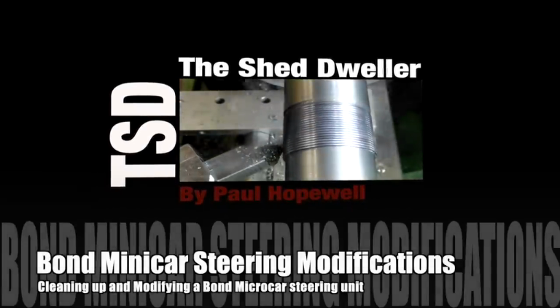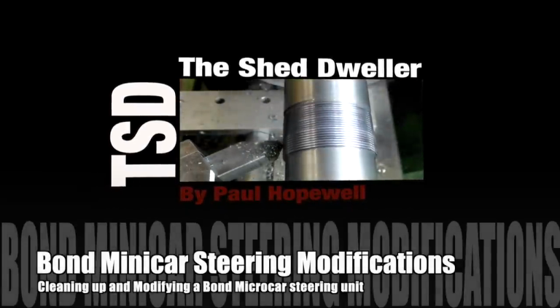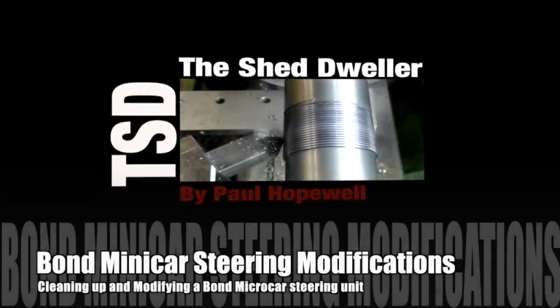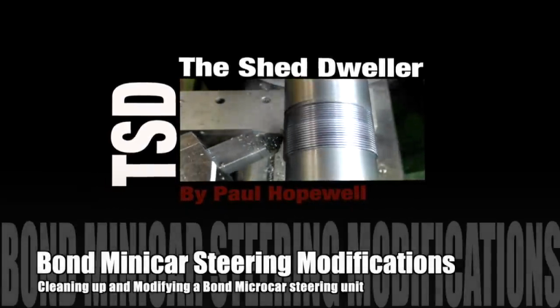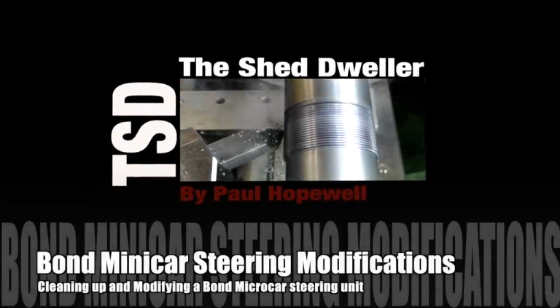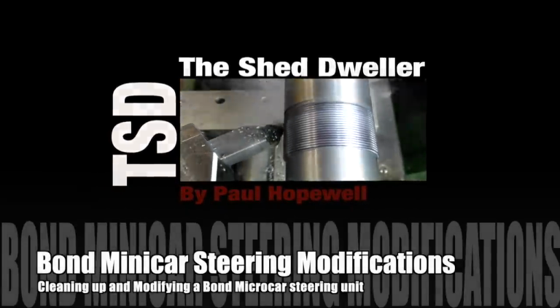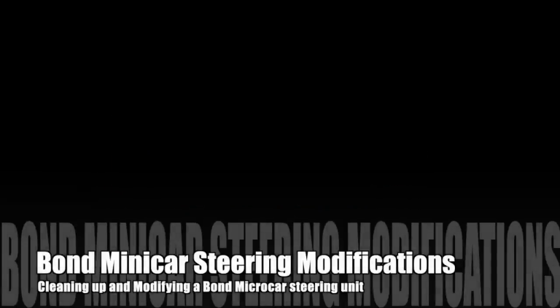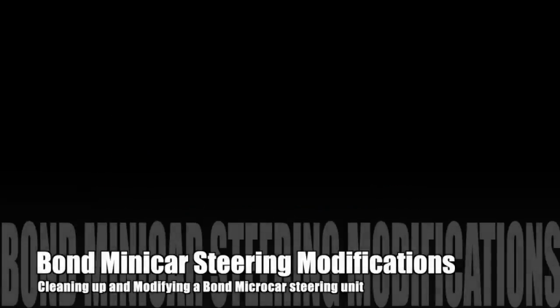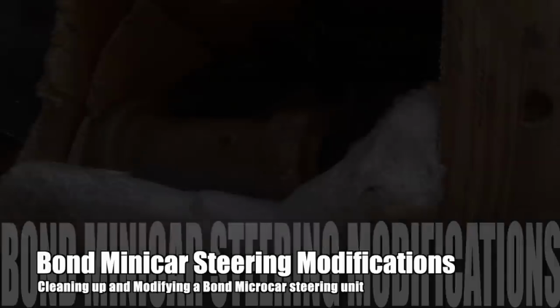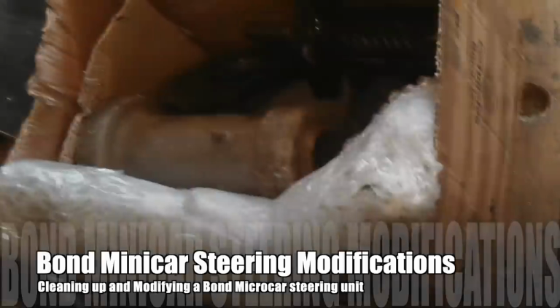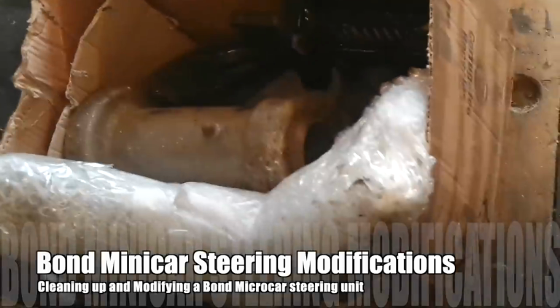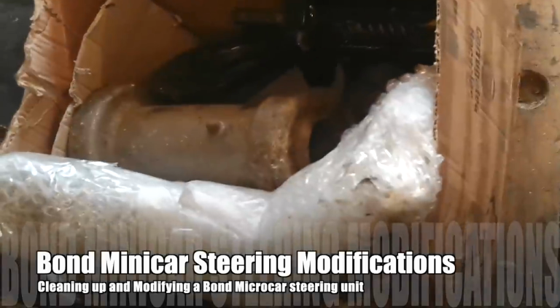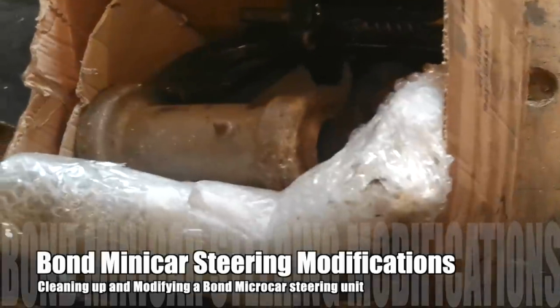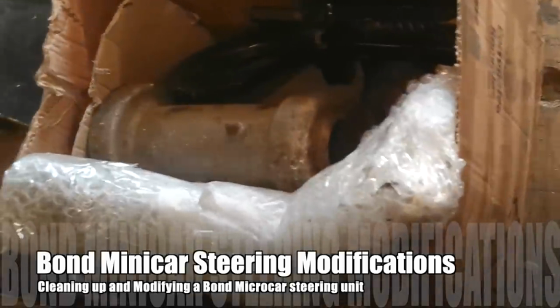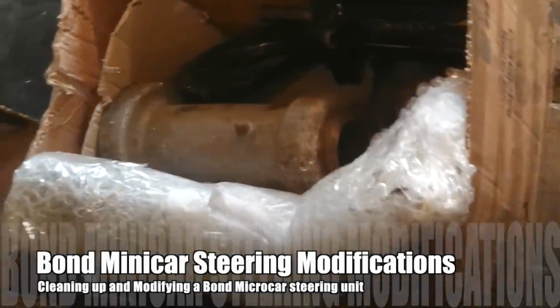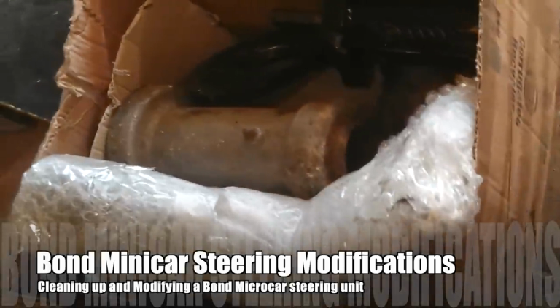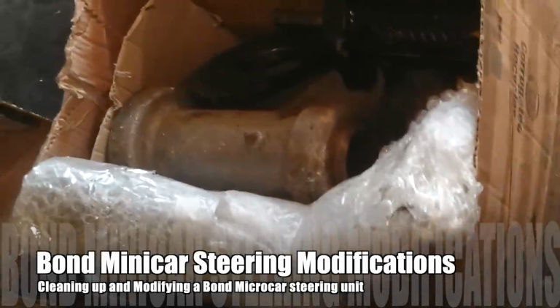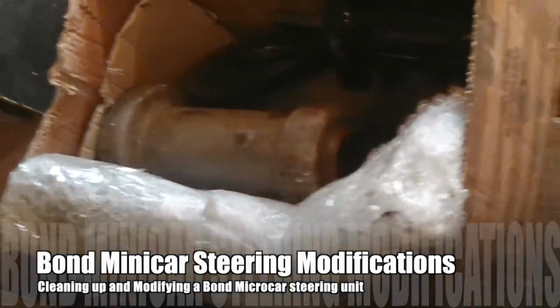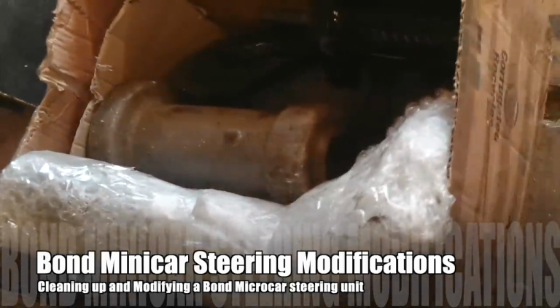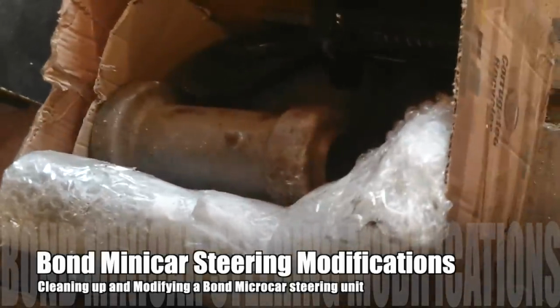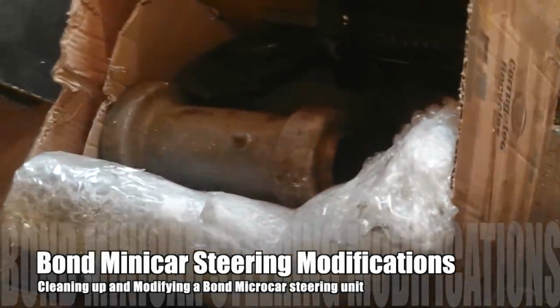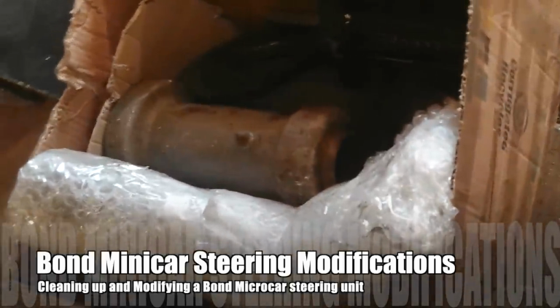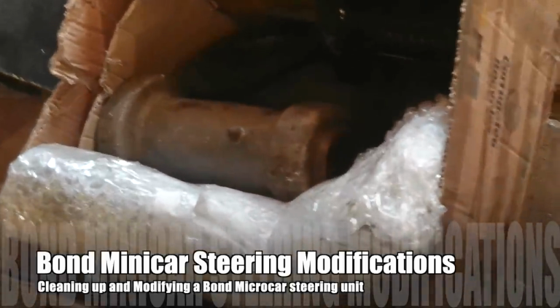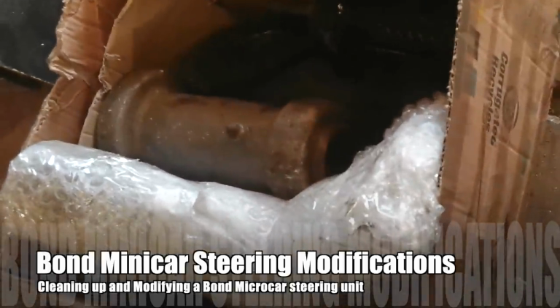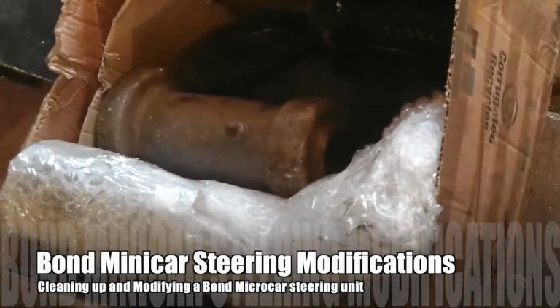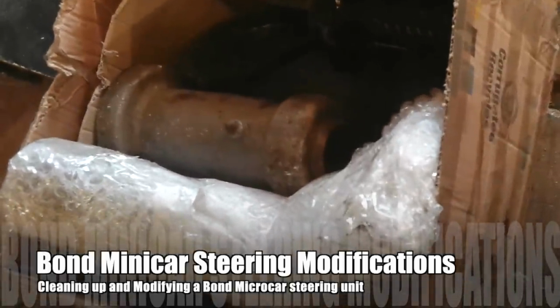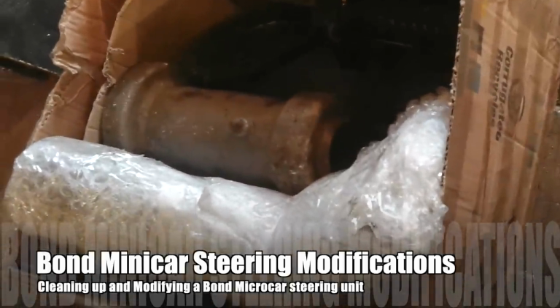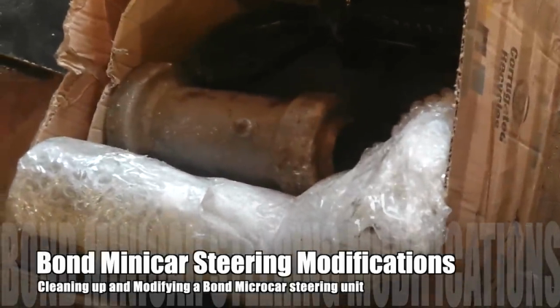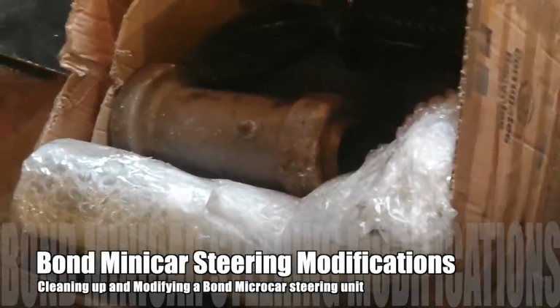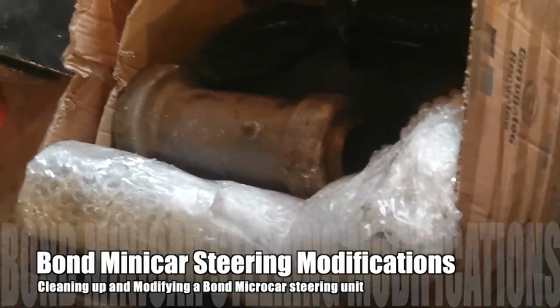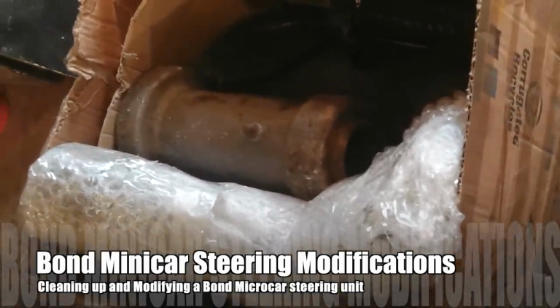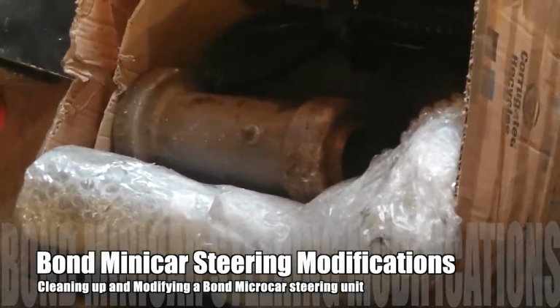Hi, I'm Paul Hopewell. I make all sorts of components in my workshop. These videos show you how I got on.